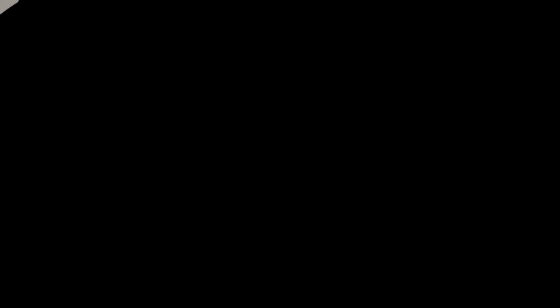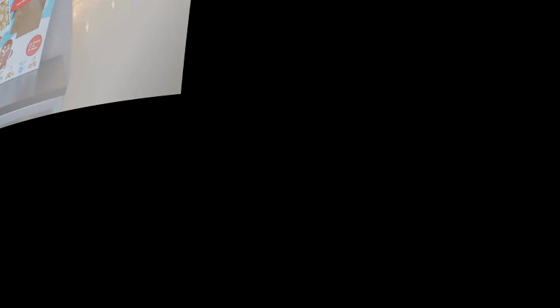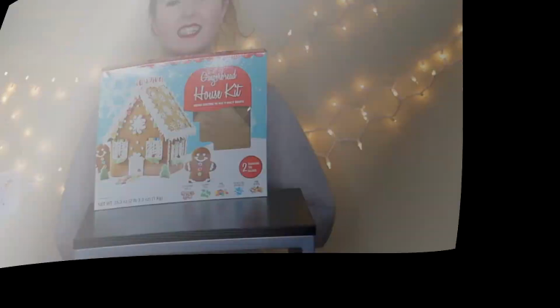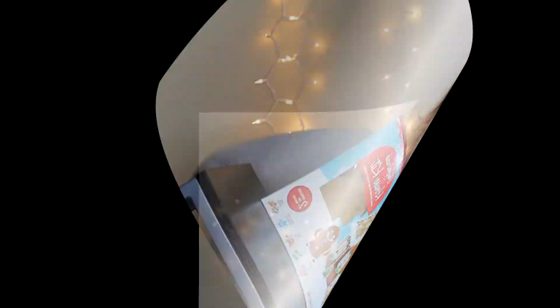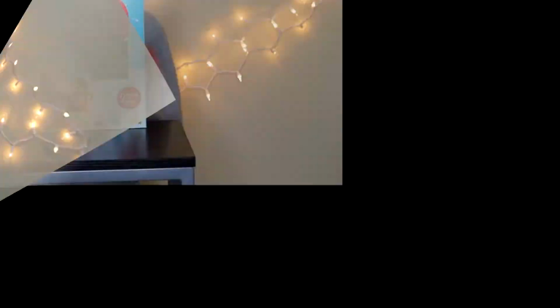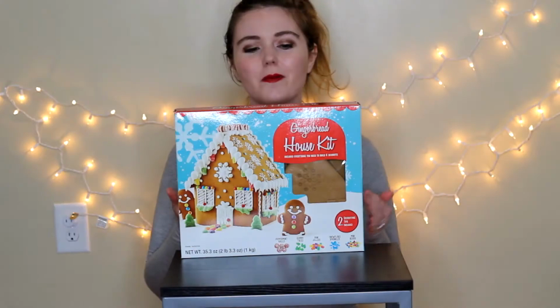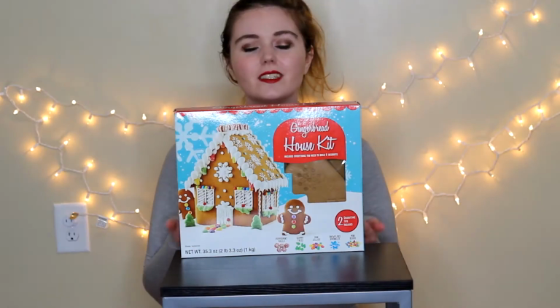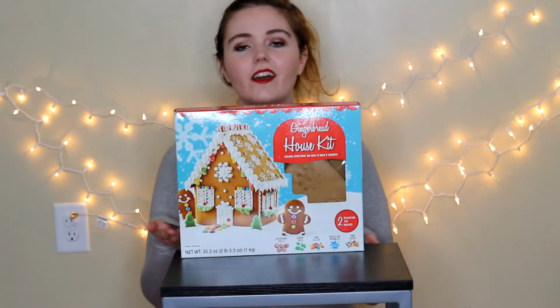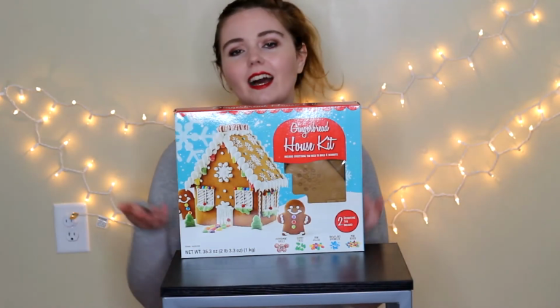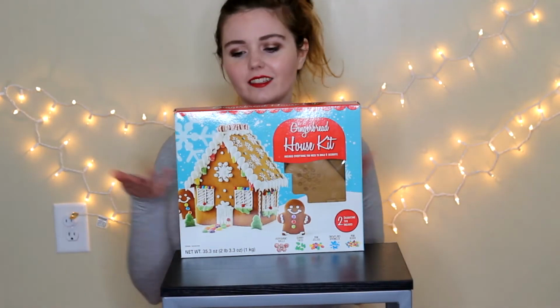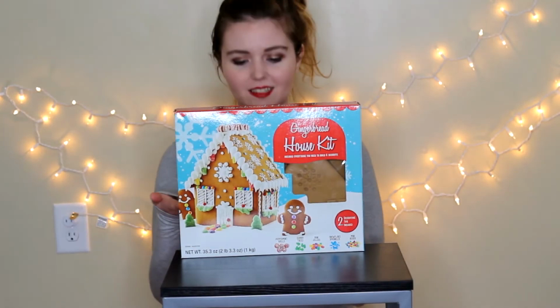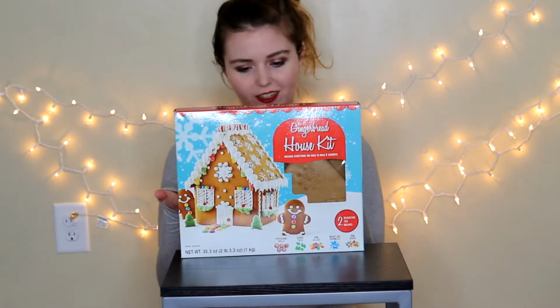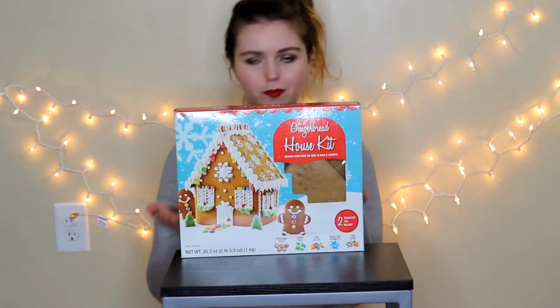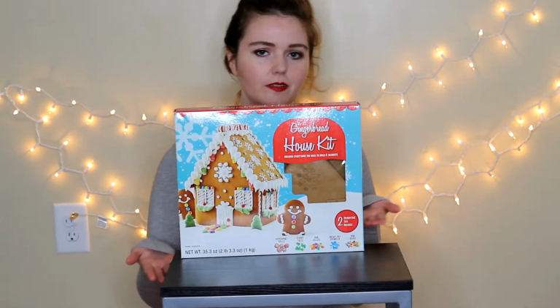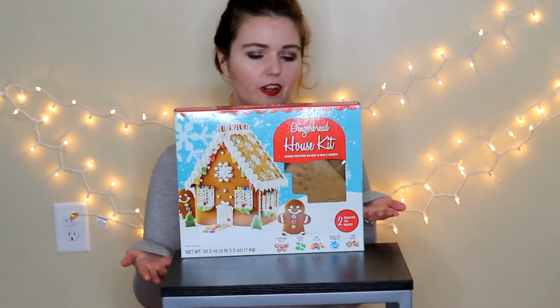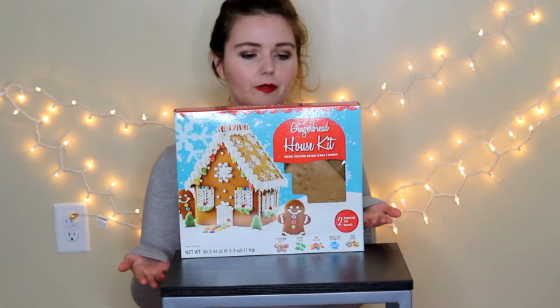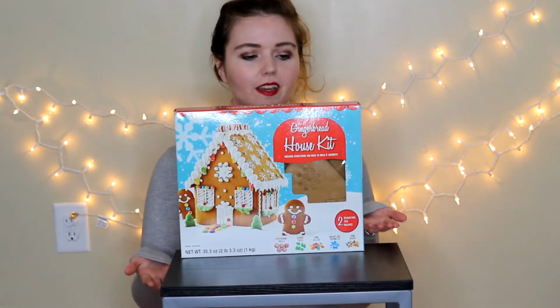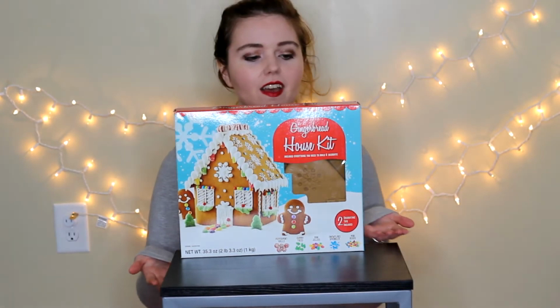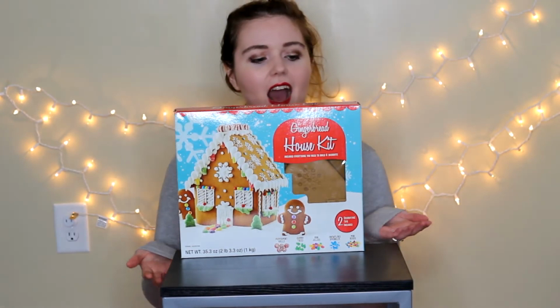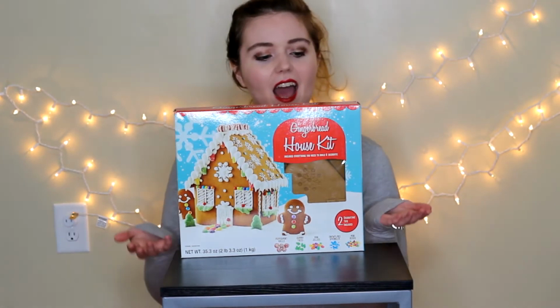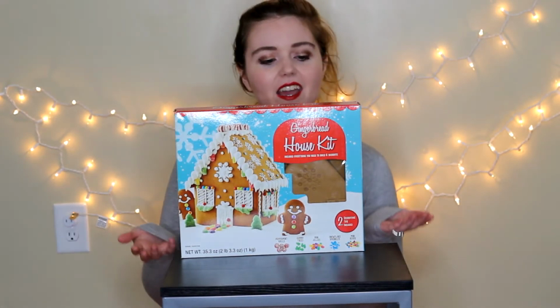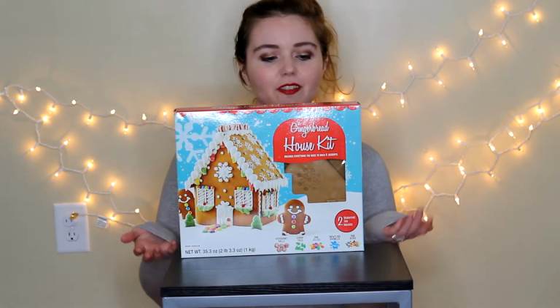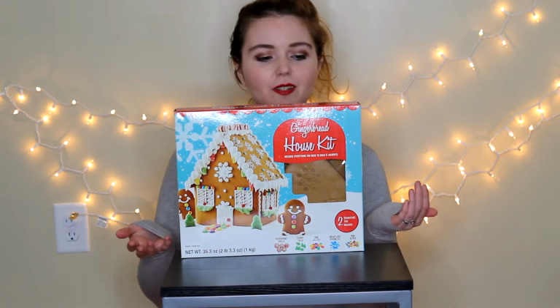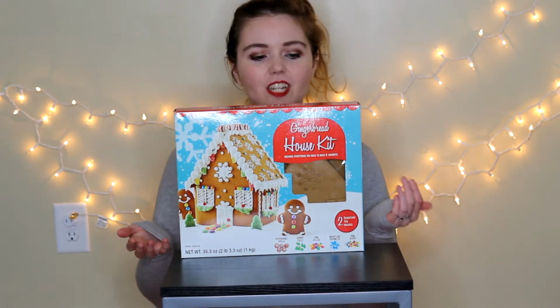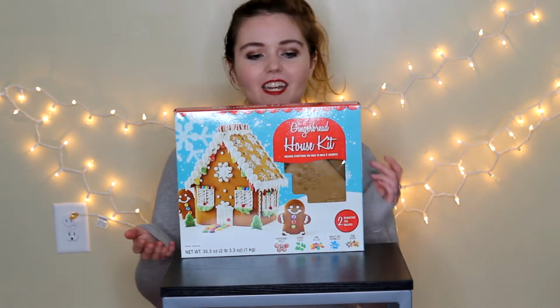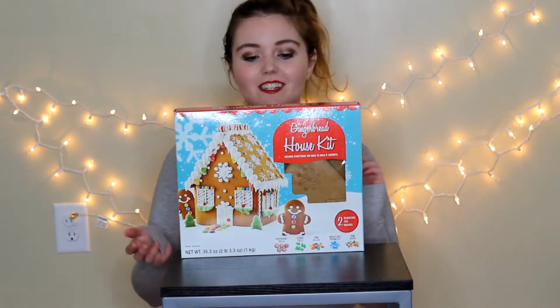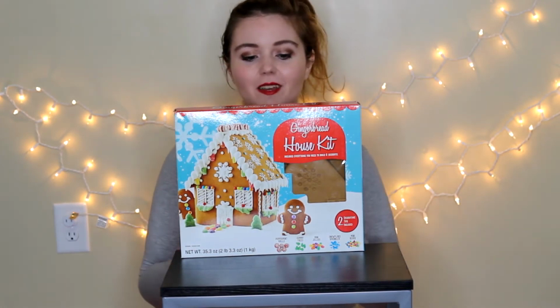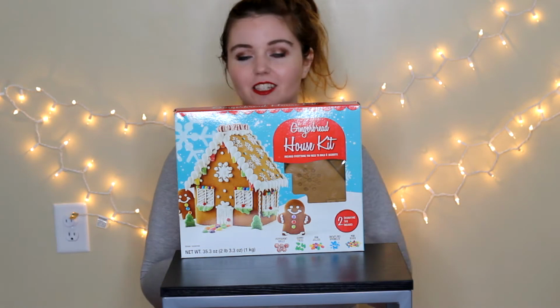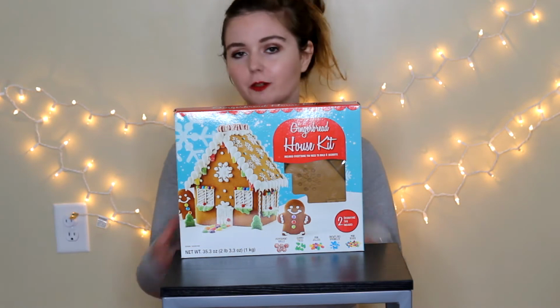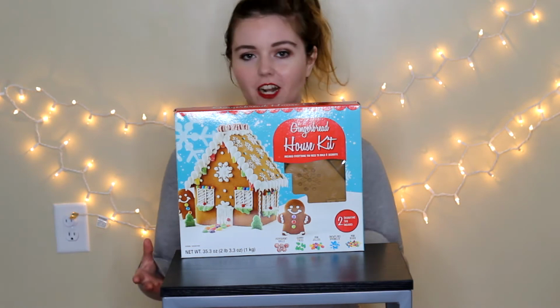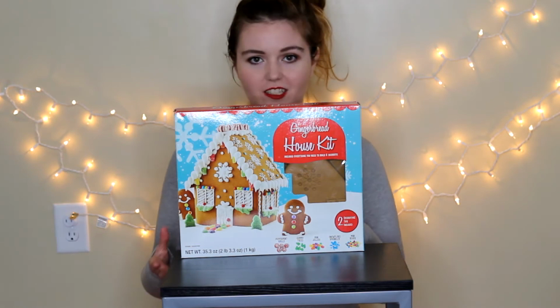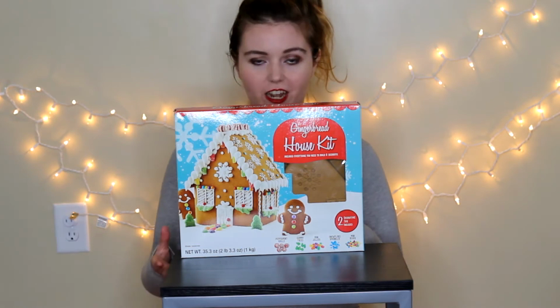Hey guys, what's up? As you can see from what's in front of me, I am going to be trying to make a gingerbread house today.